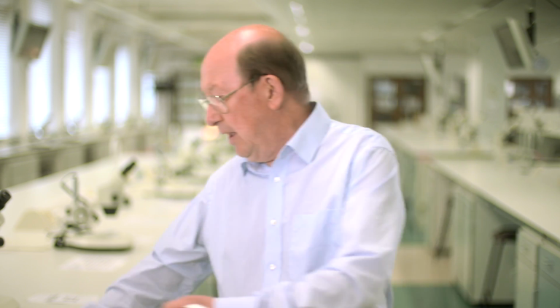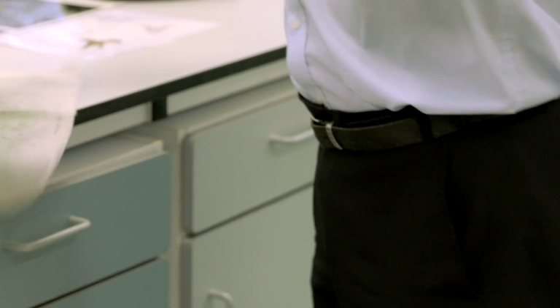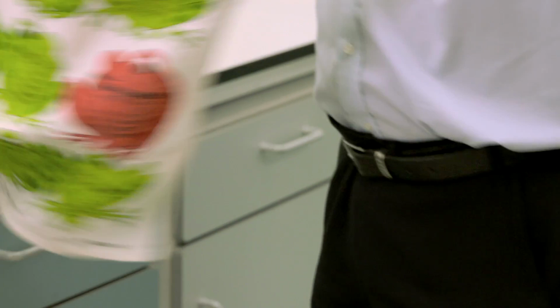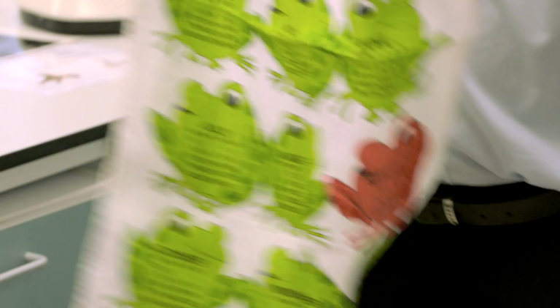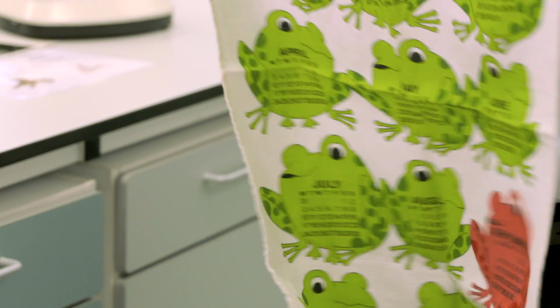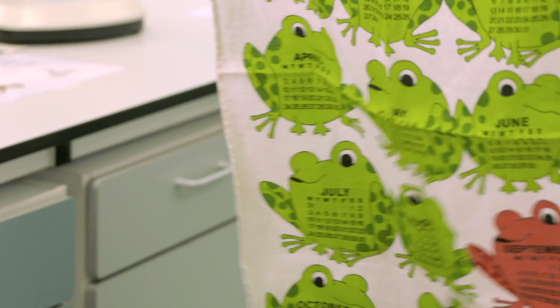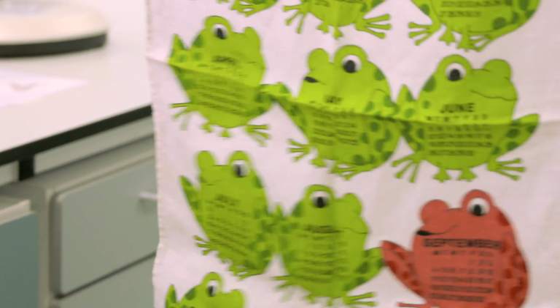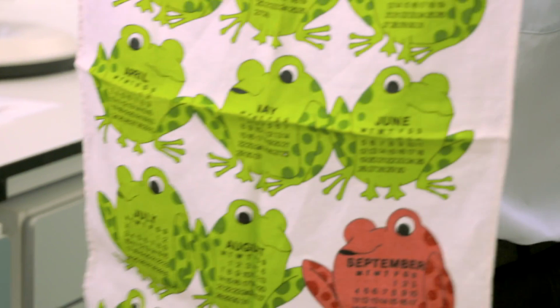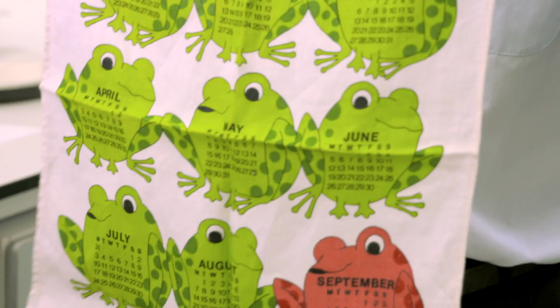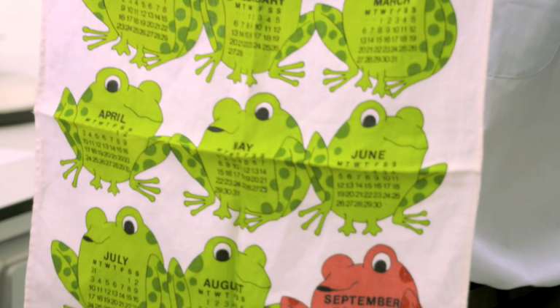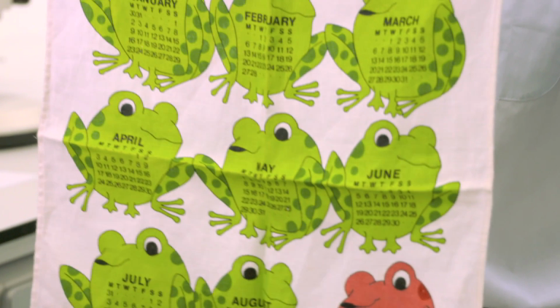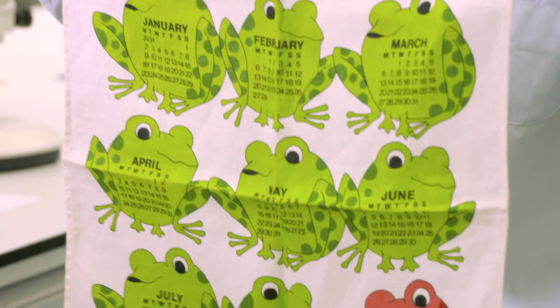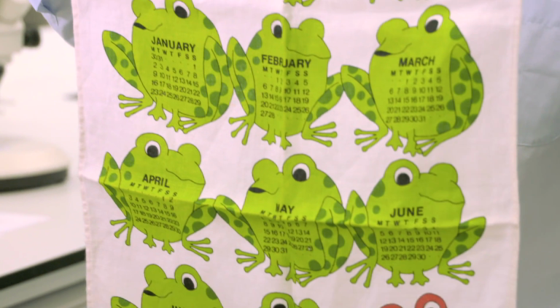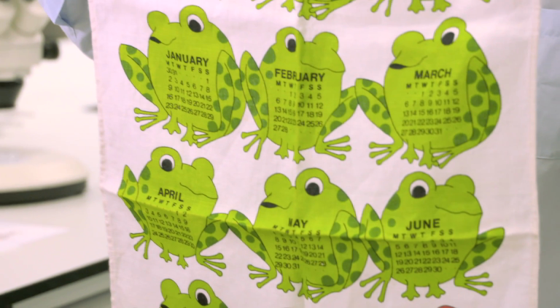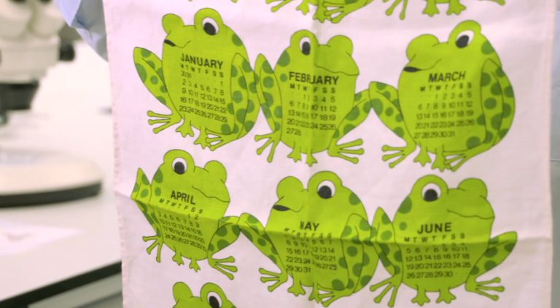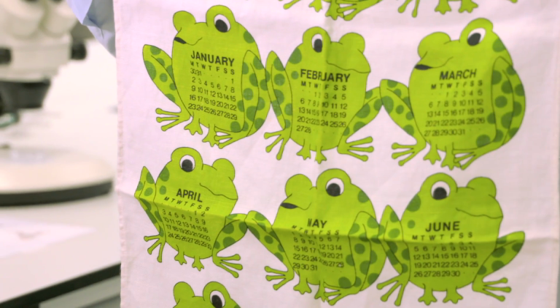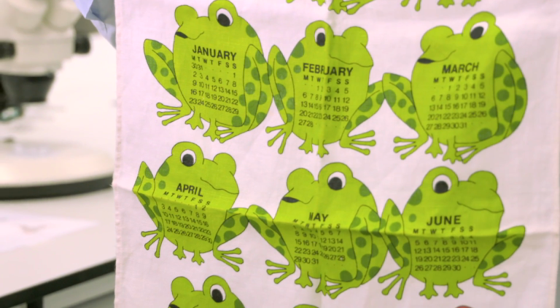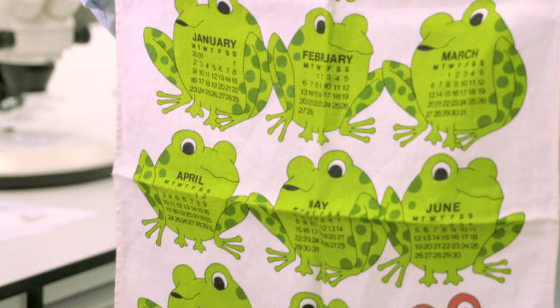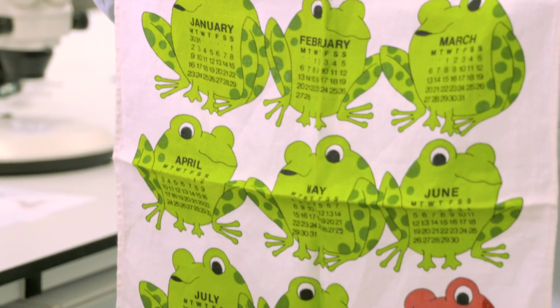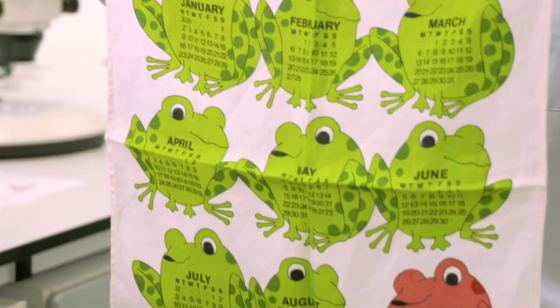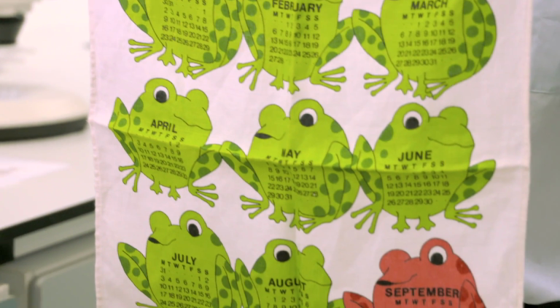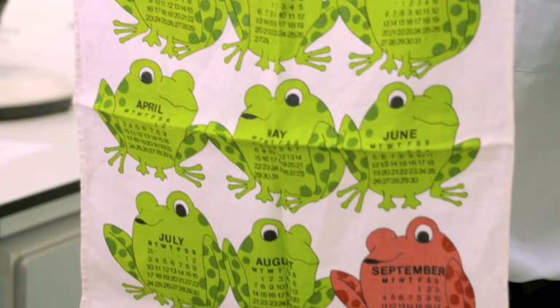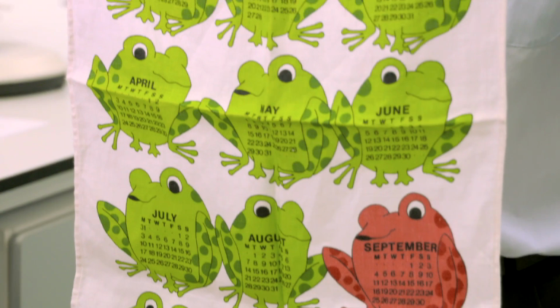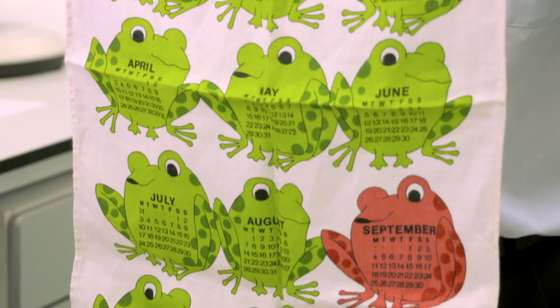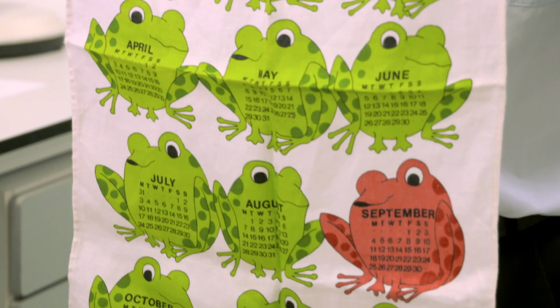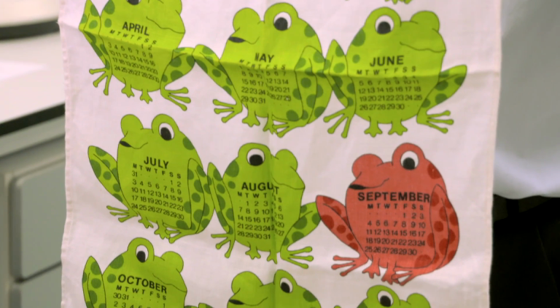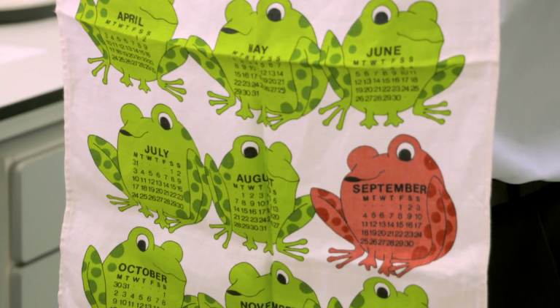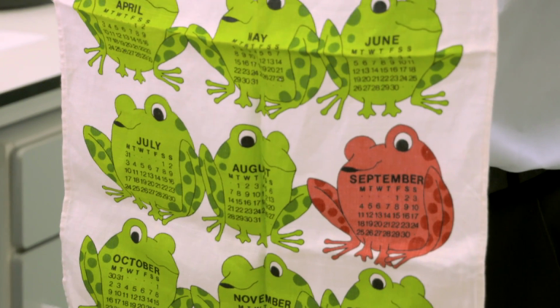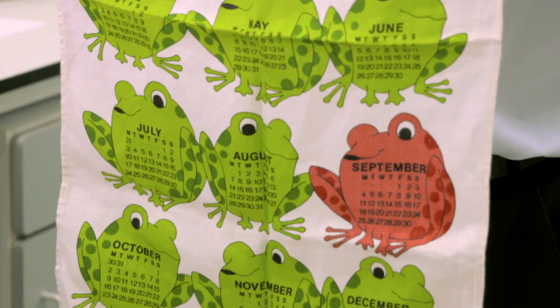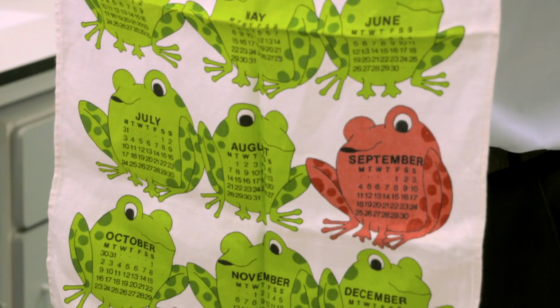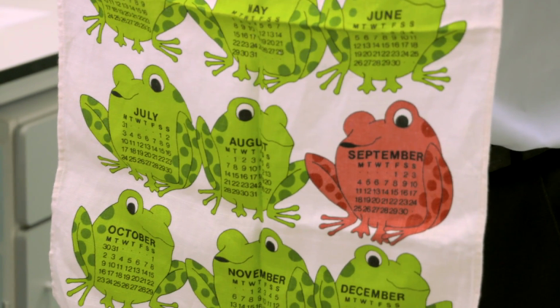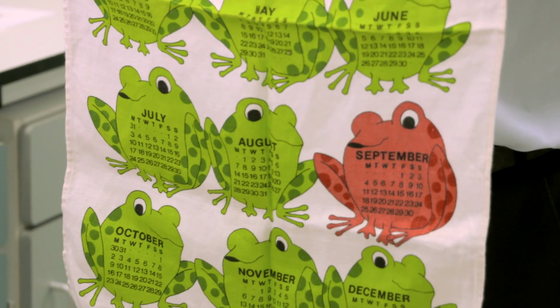The frogs on this tea towel are subtly different shapes, but the one that's a different colour stands out.